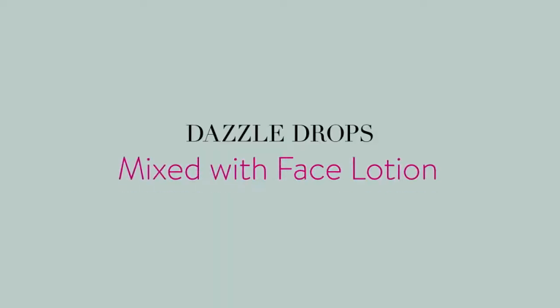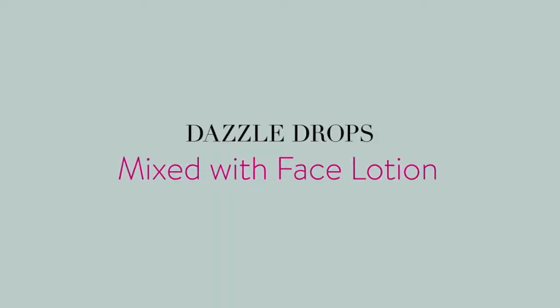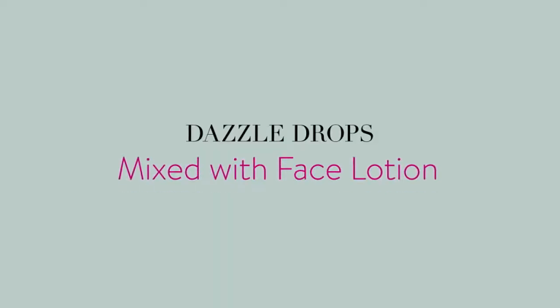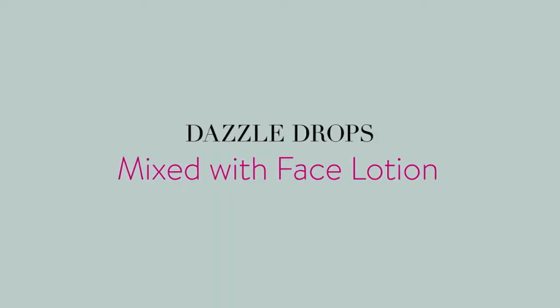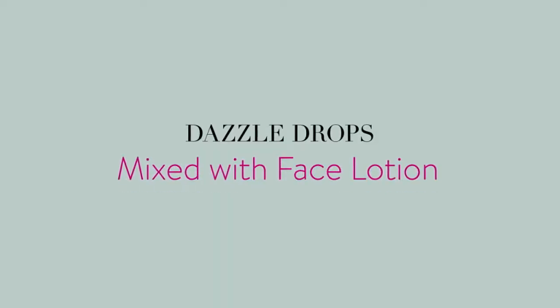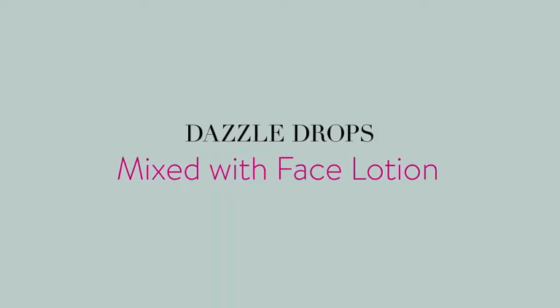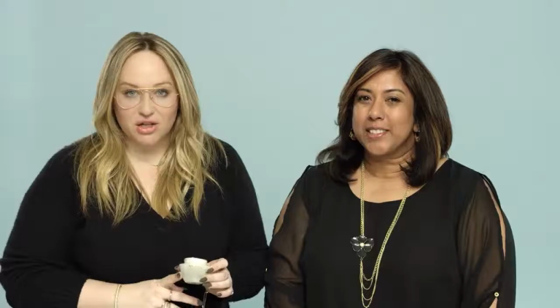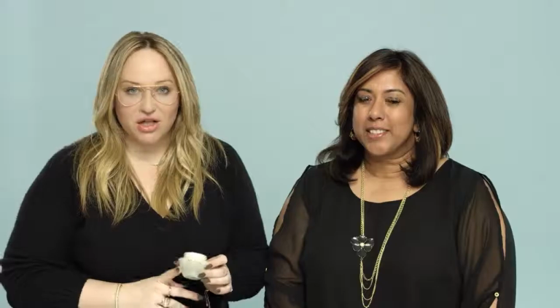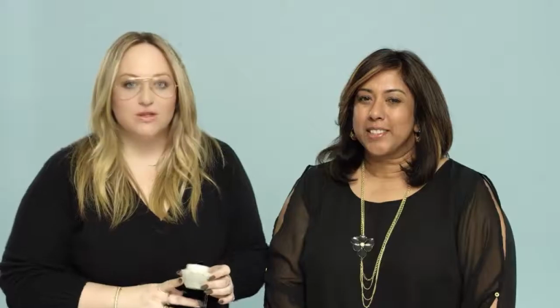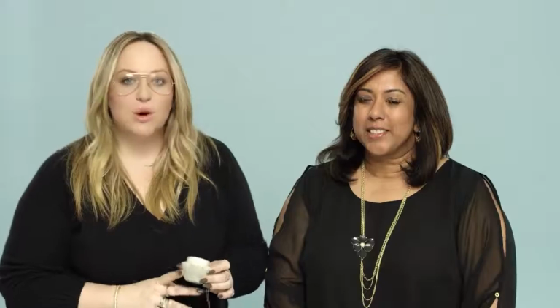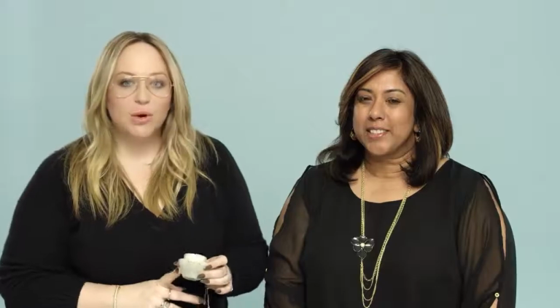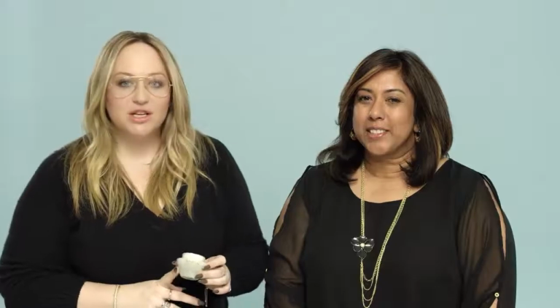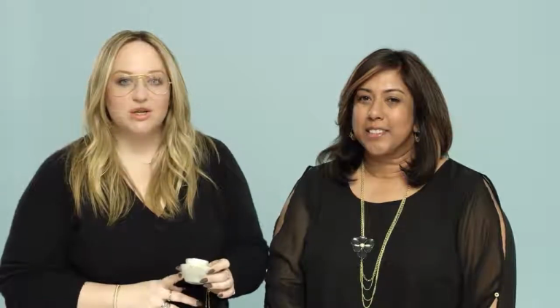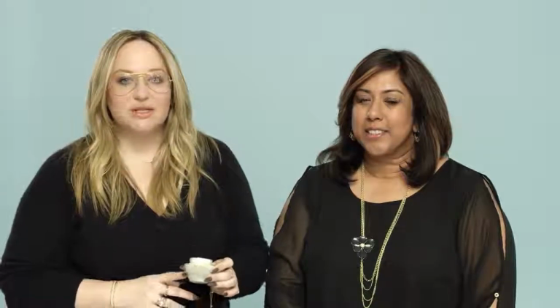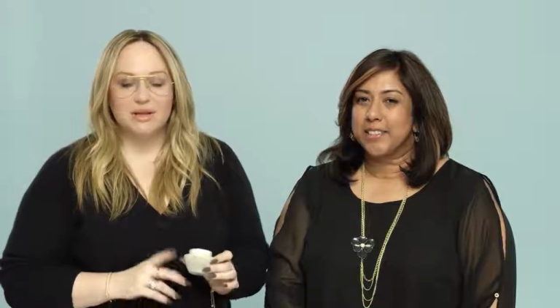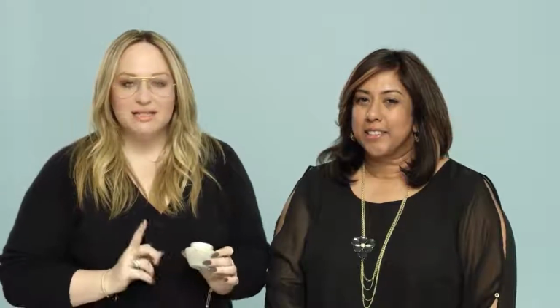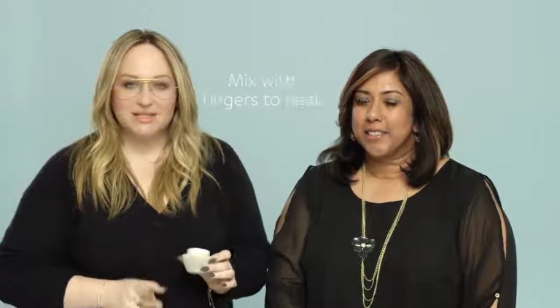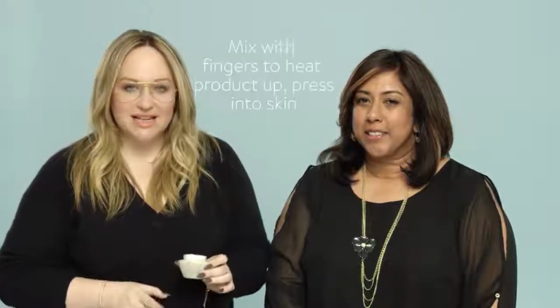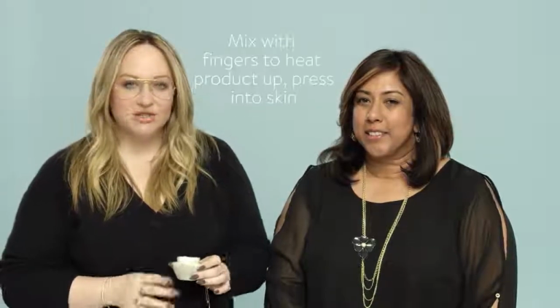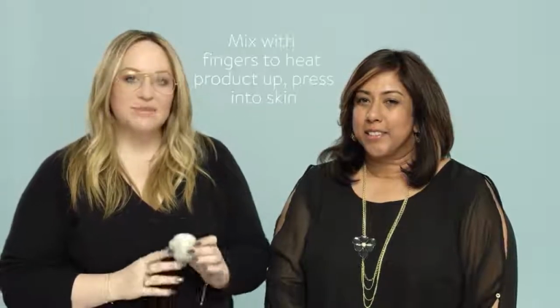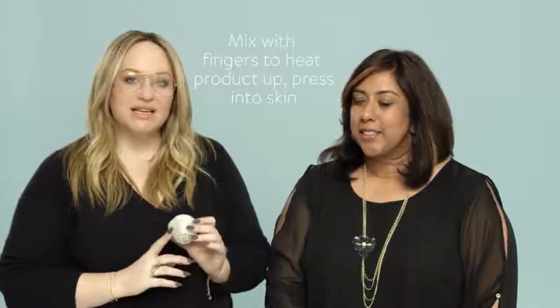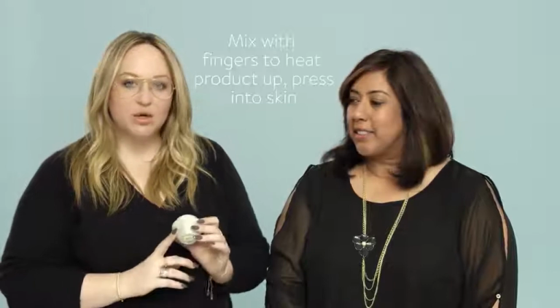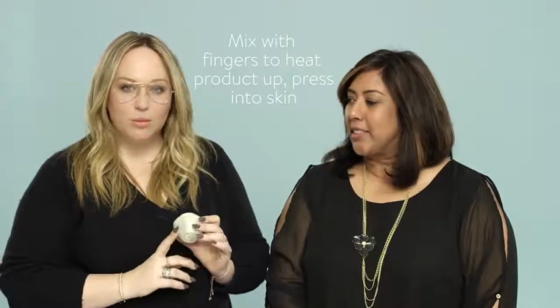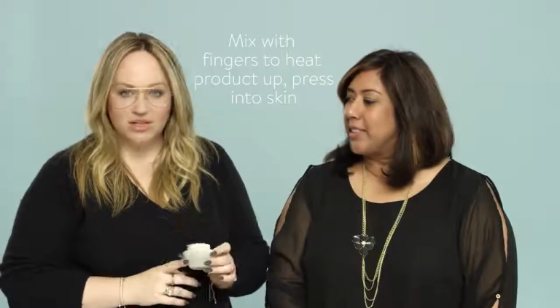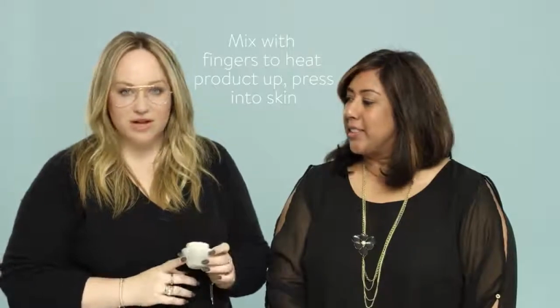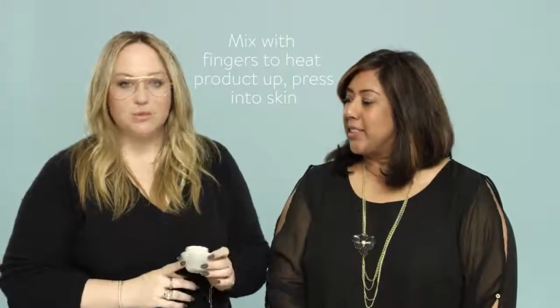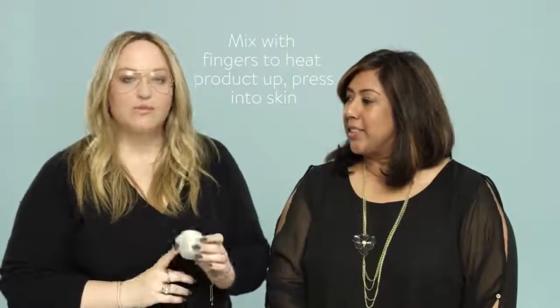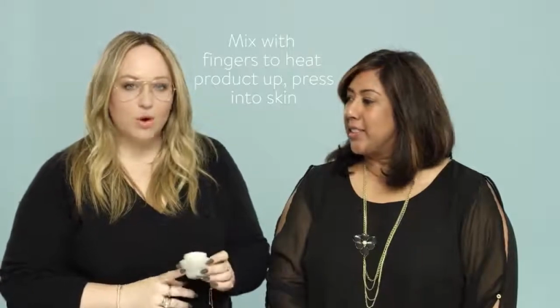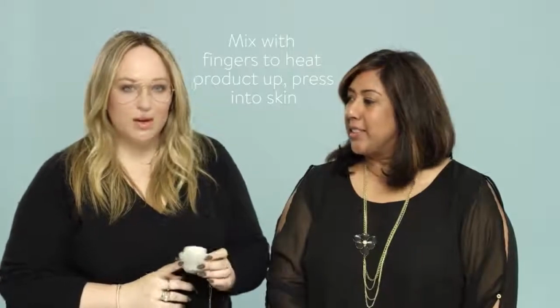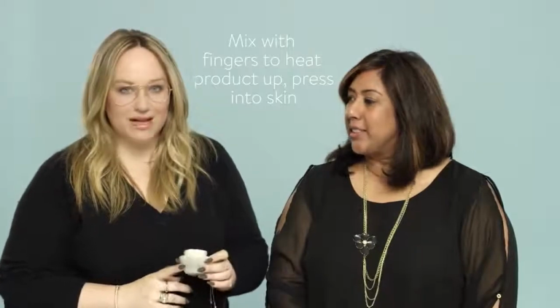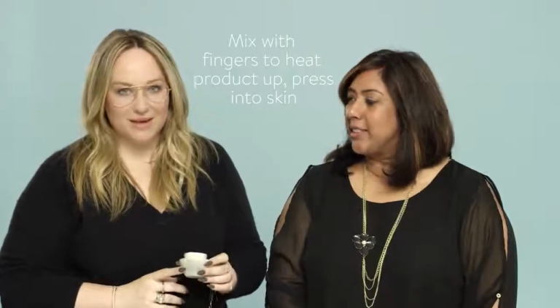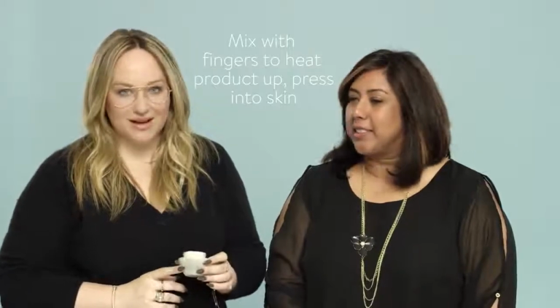Susie just wants a subtle glow. So what we're going to do is apply some Dazzle Drops into her moisturizer before we apply makeup.